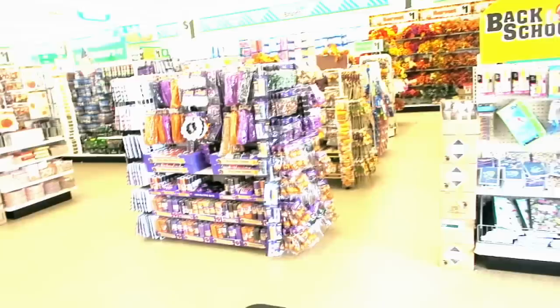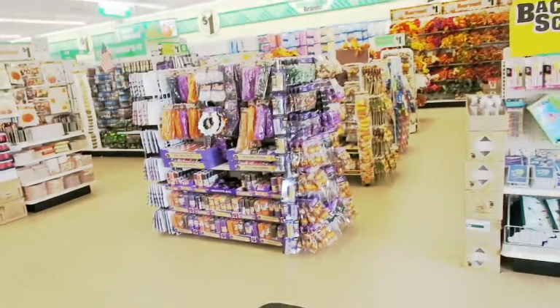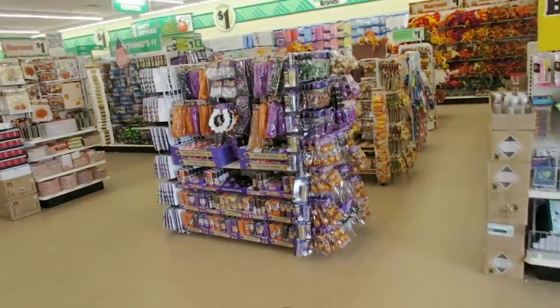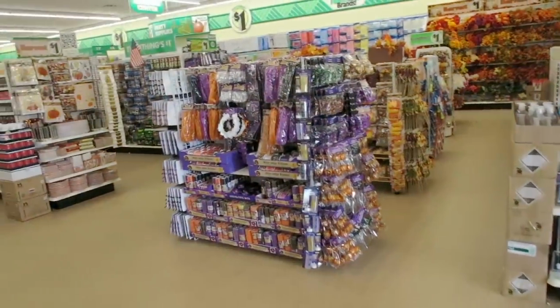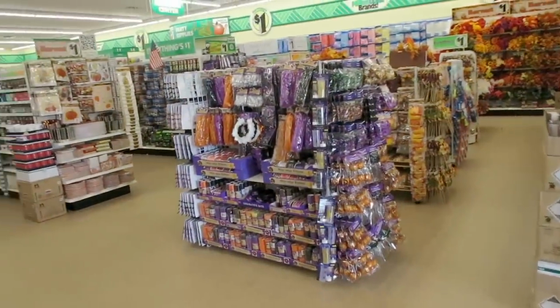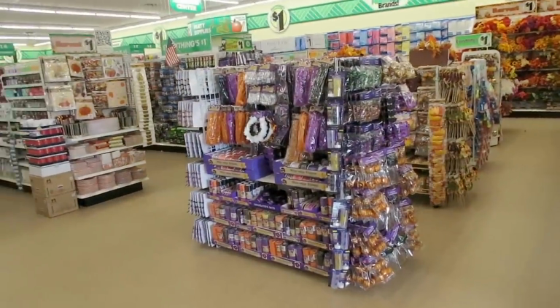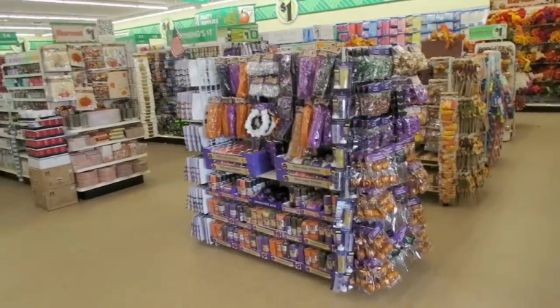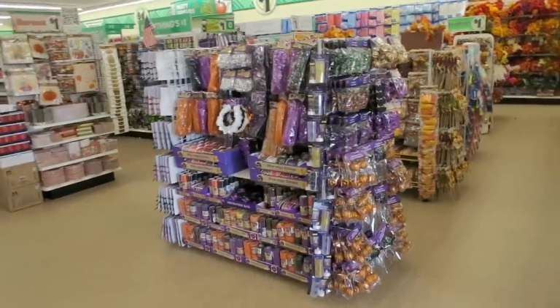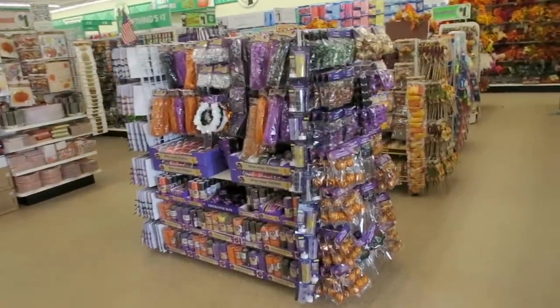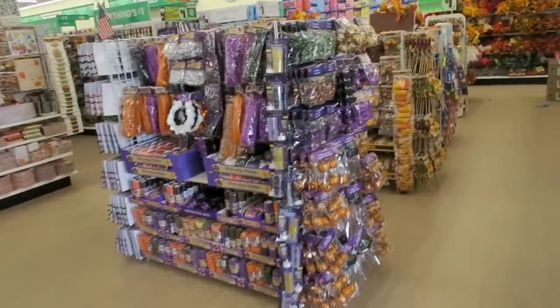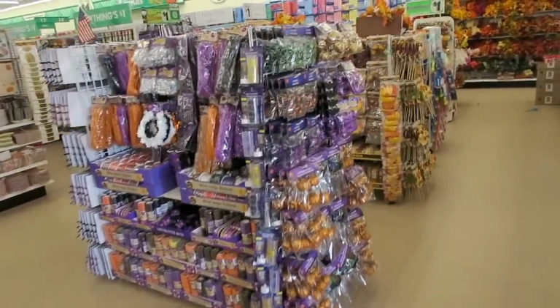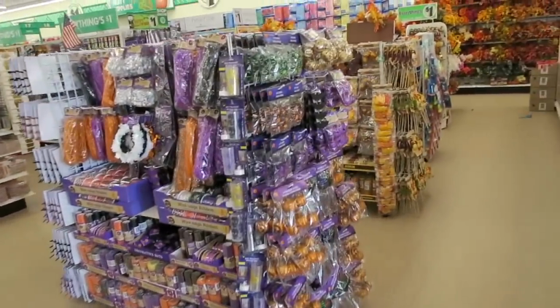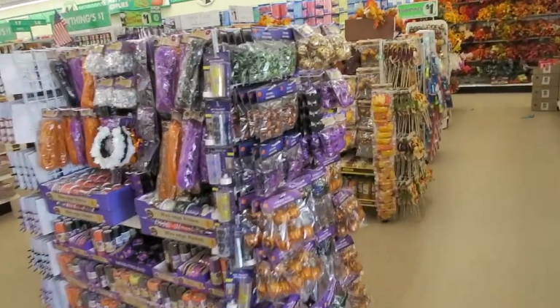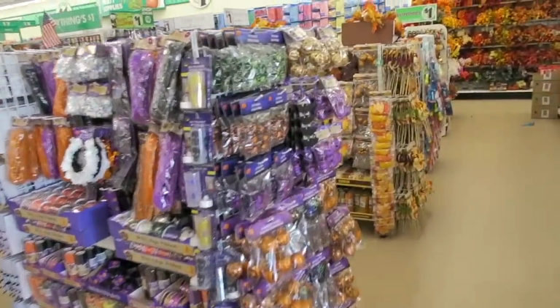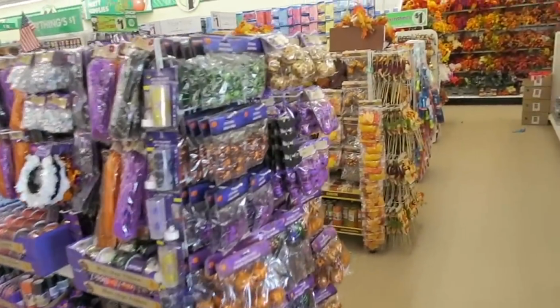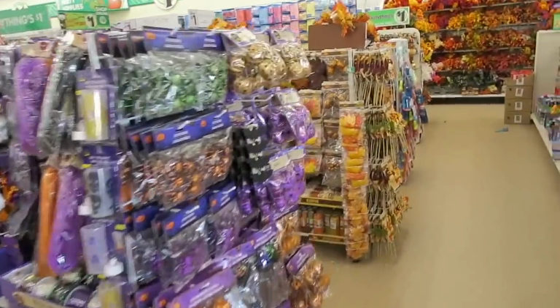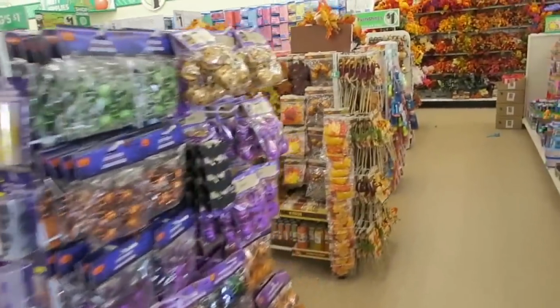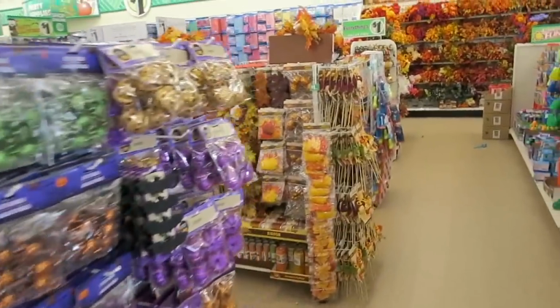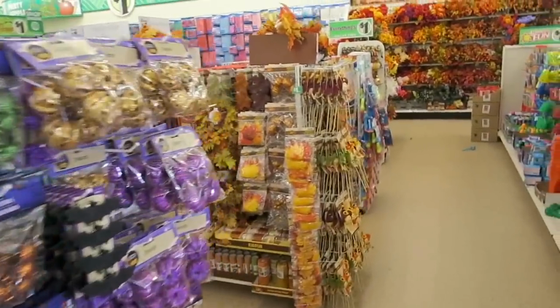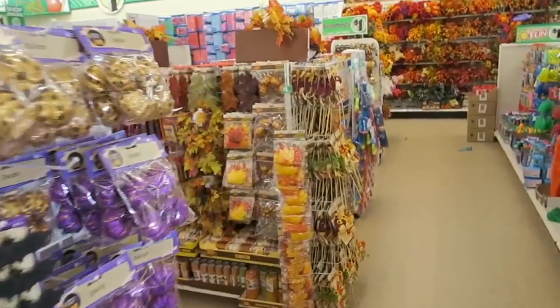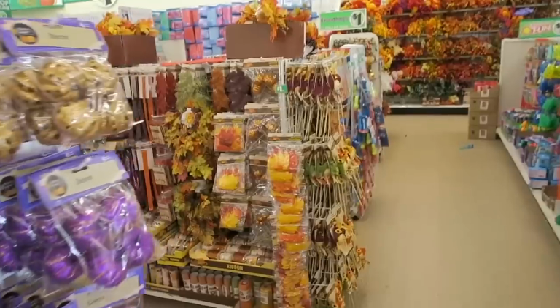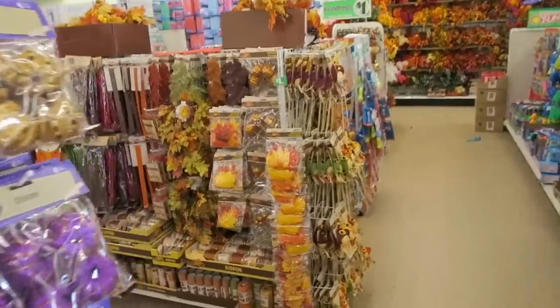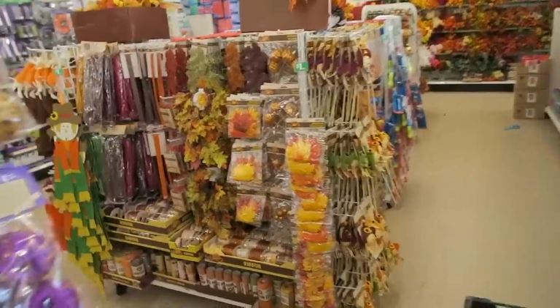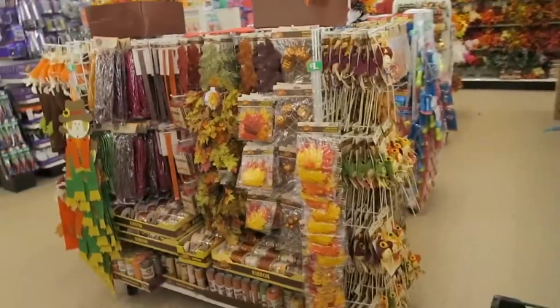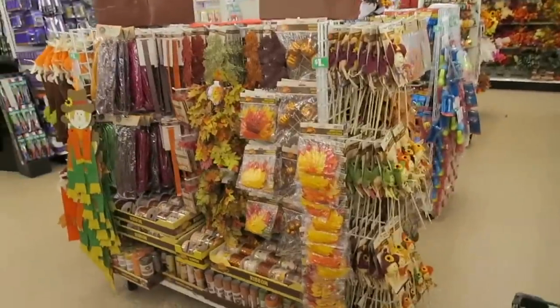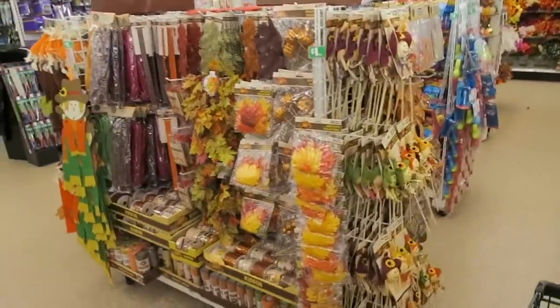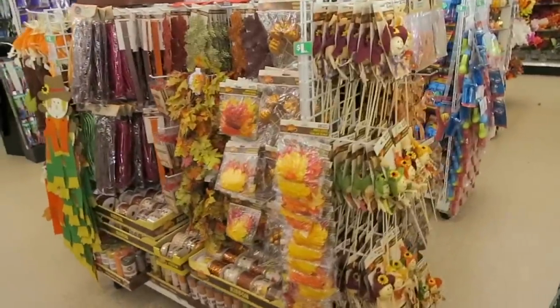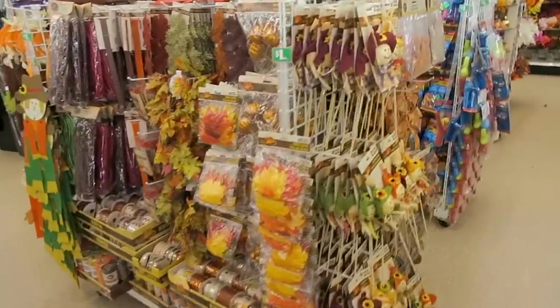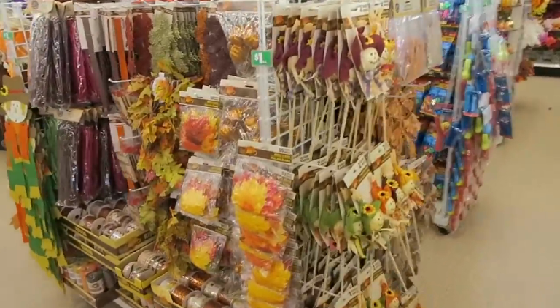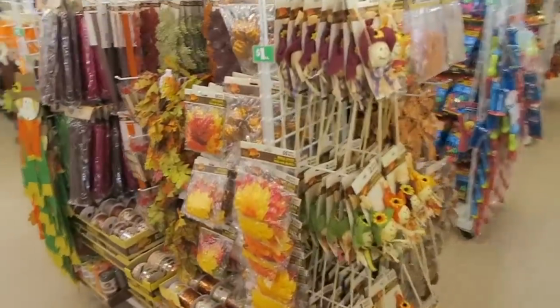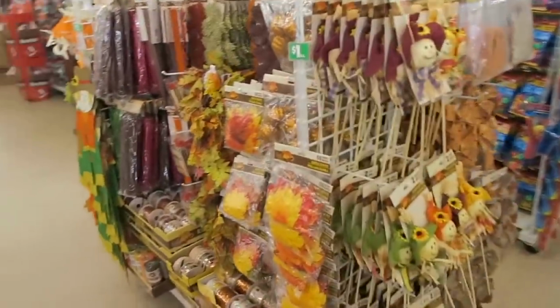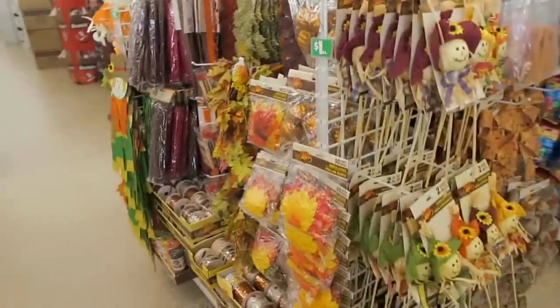Hi guys, we are currently at Dollar Tree and it looks like they put out a bunch of their fall and Halloween decor, so I'm excited to look at all of it.